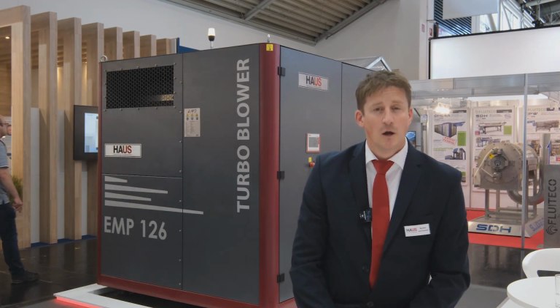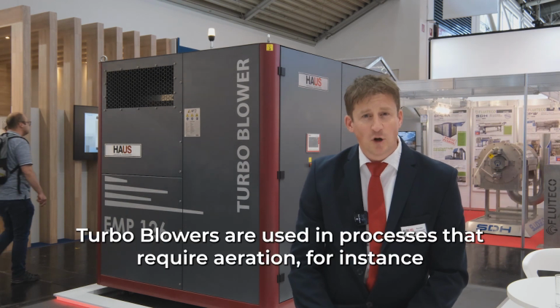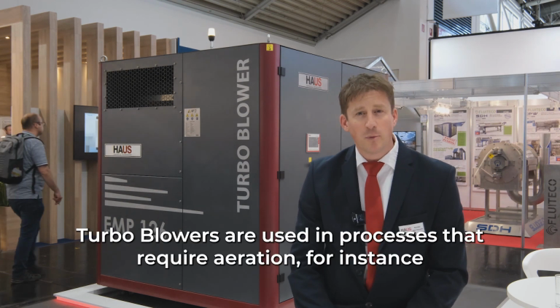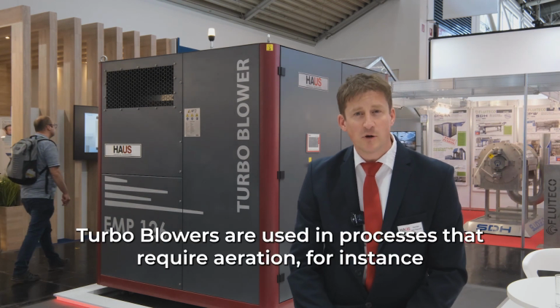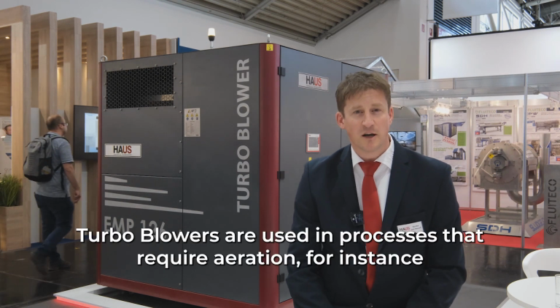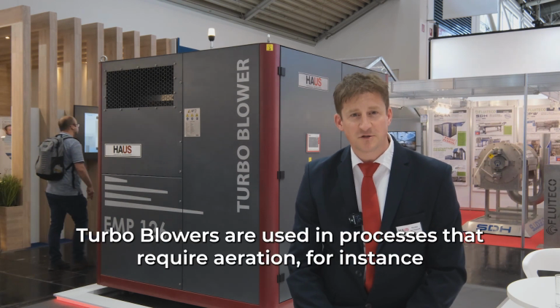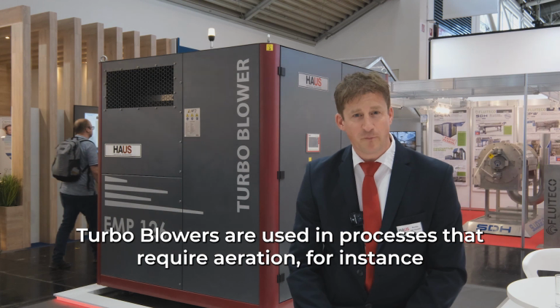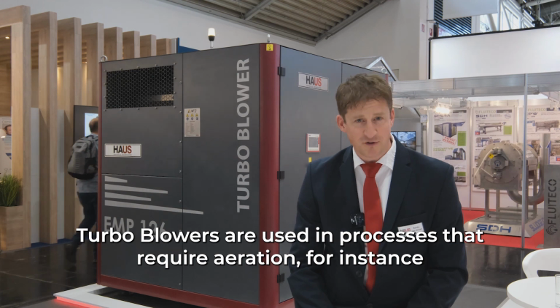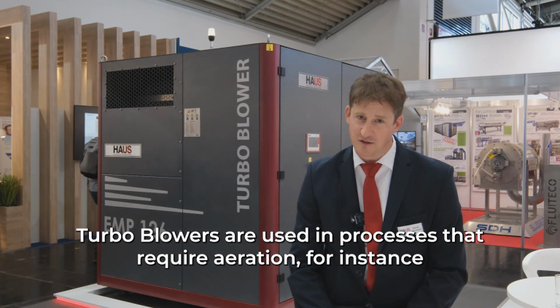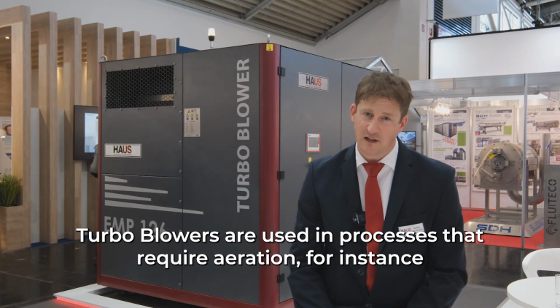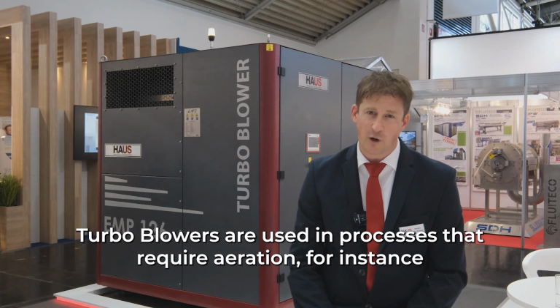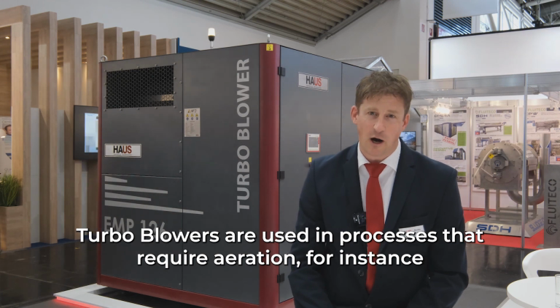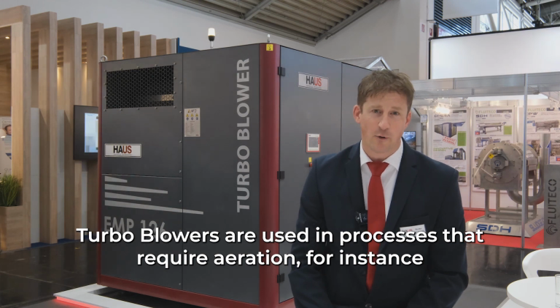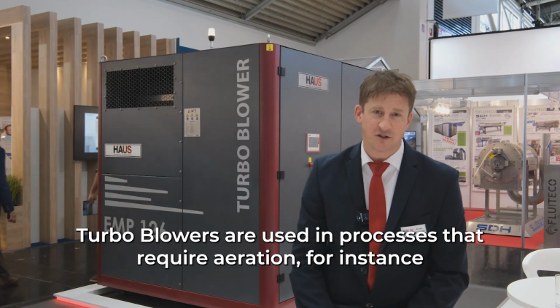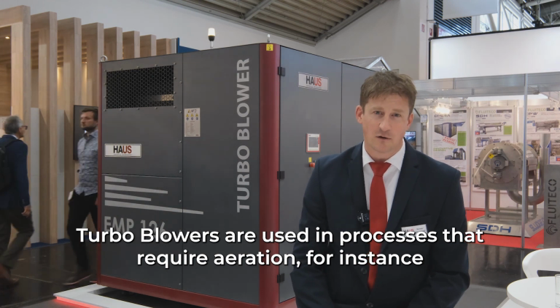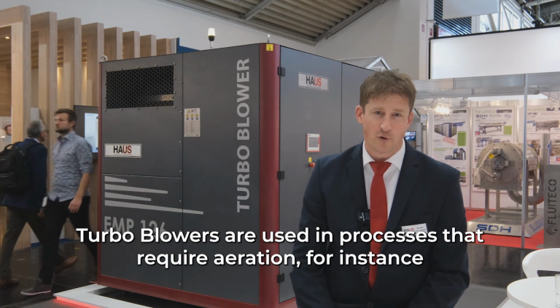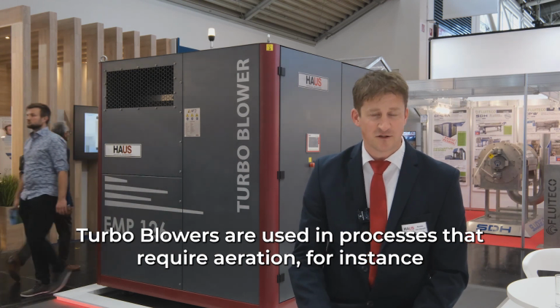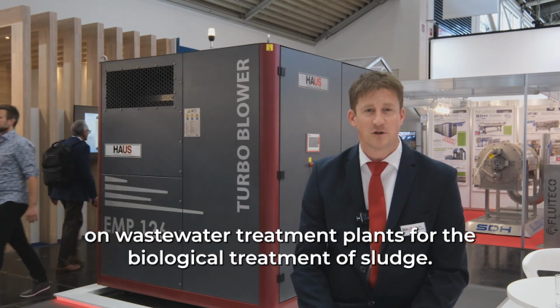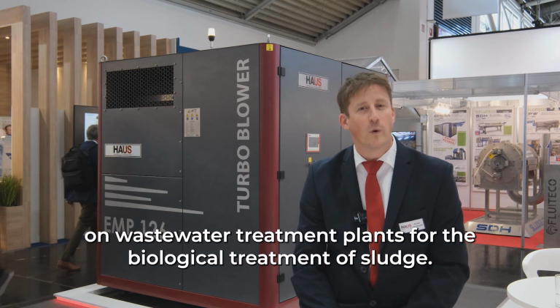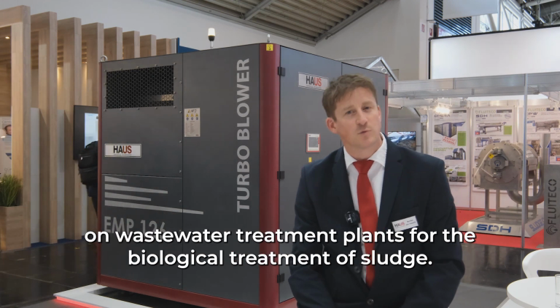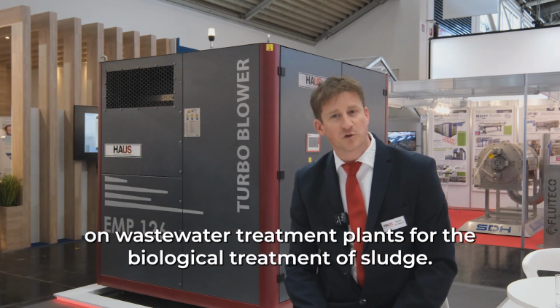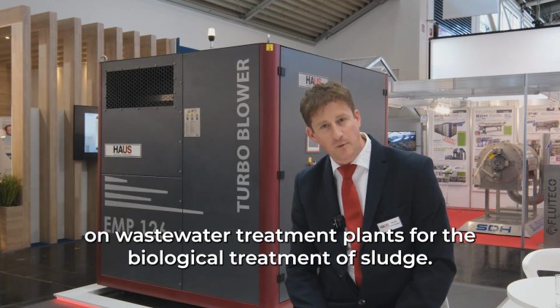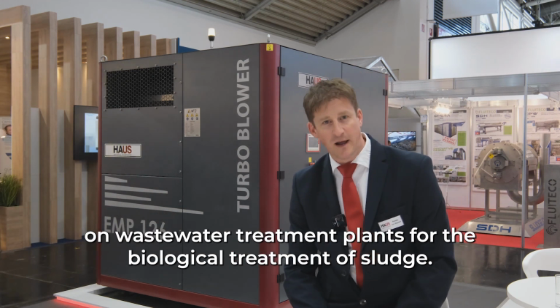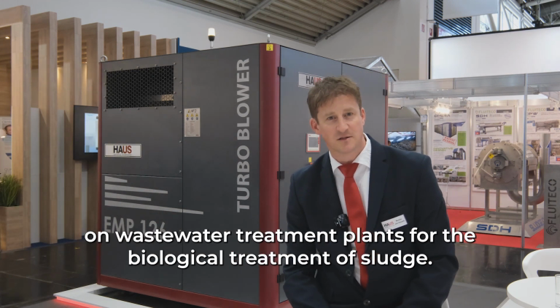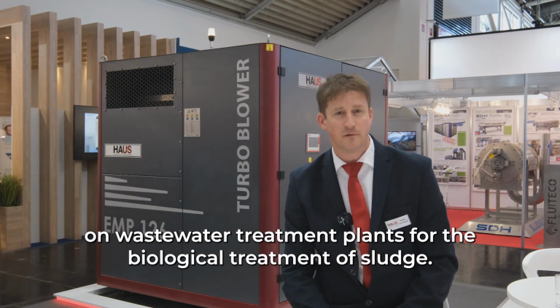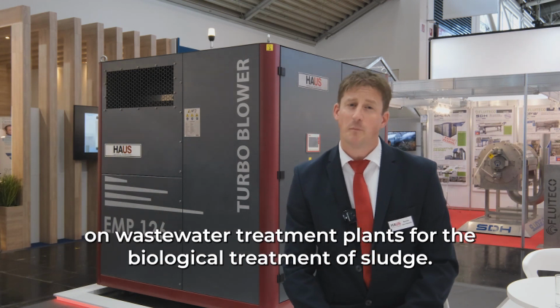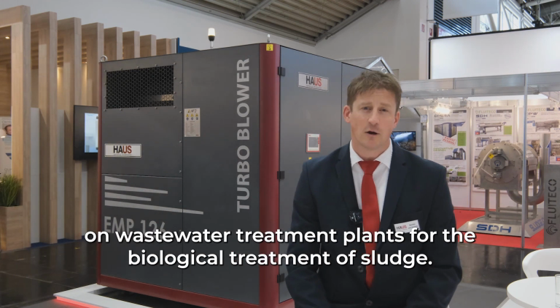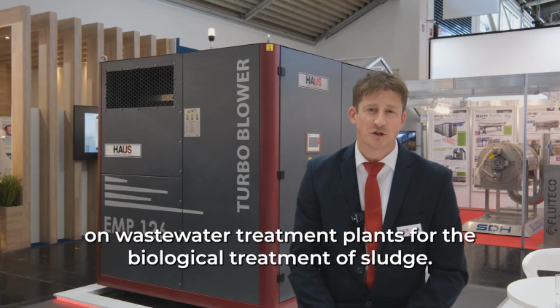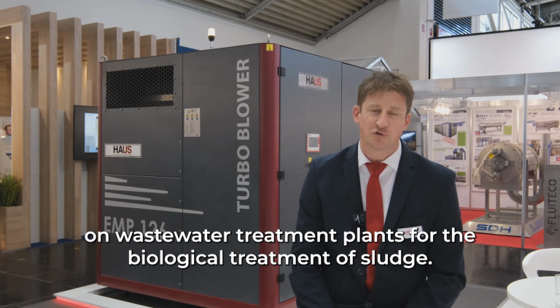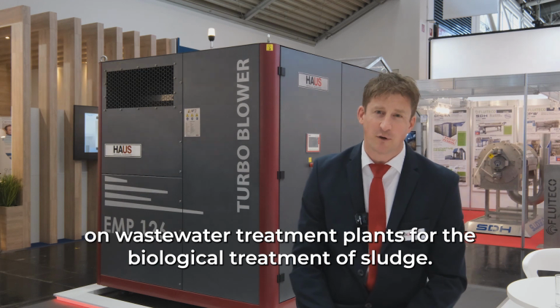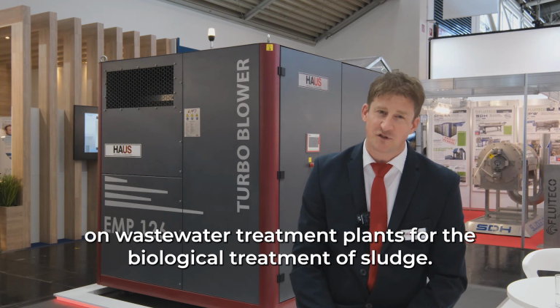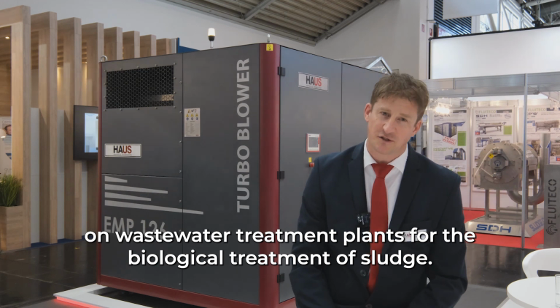Turbo blowers are used in processes that require aeration, for instance on waste water treatment plants for the biological treatment of sludge.